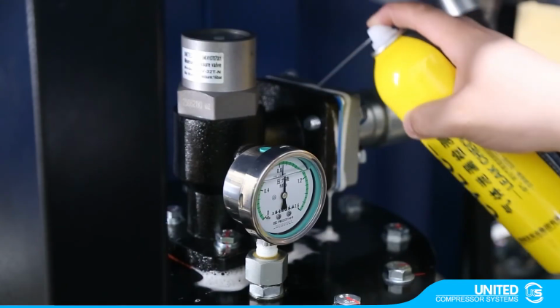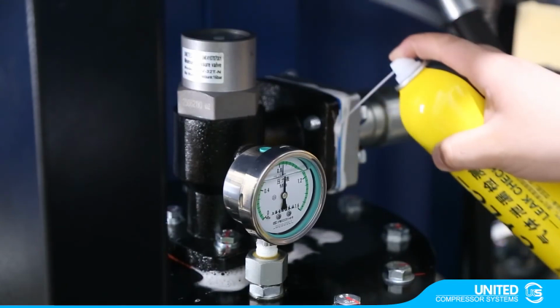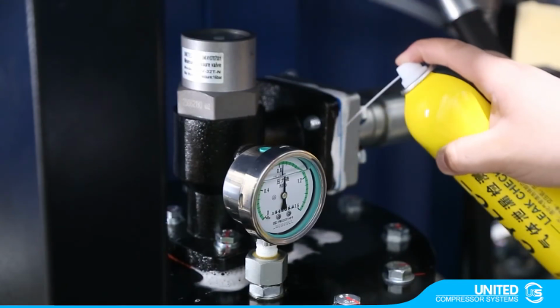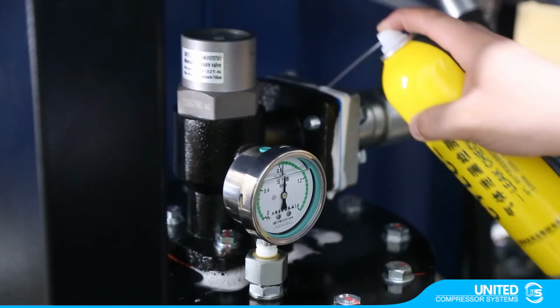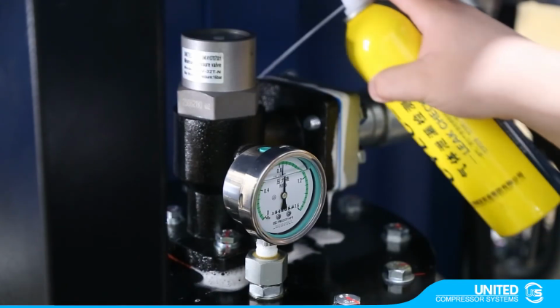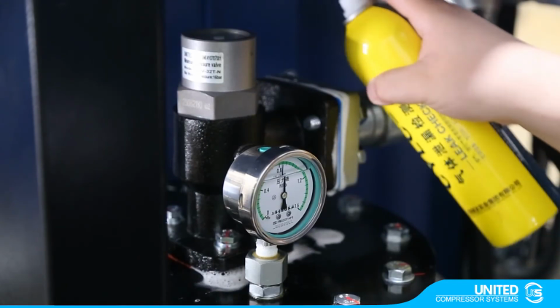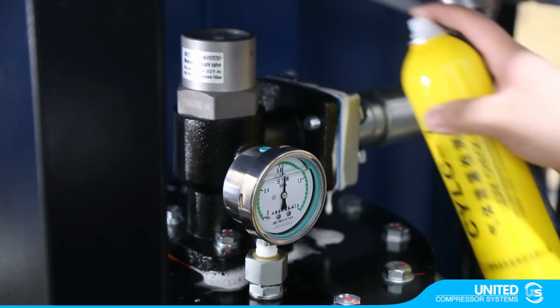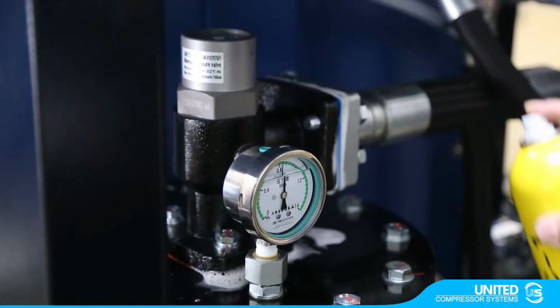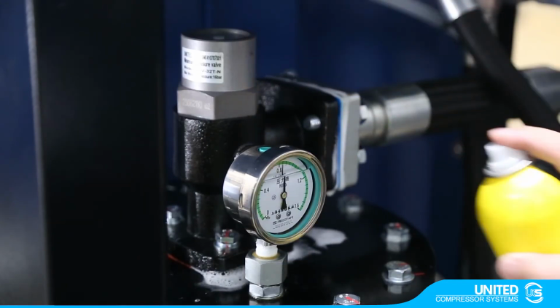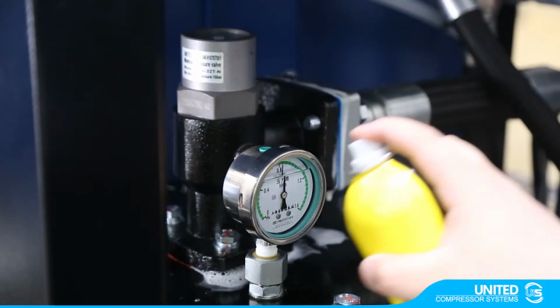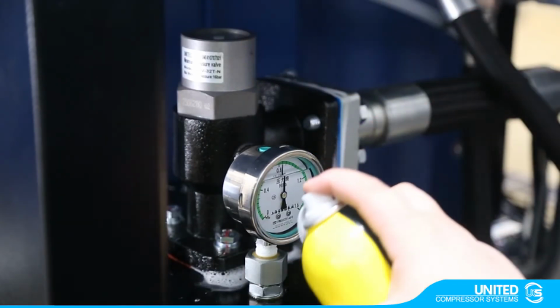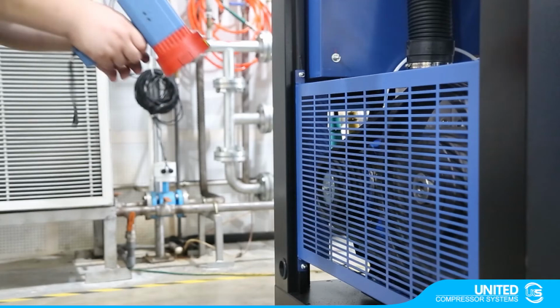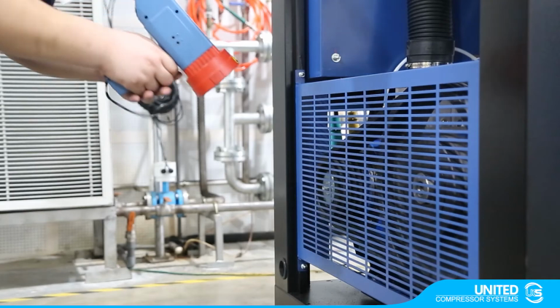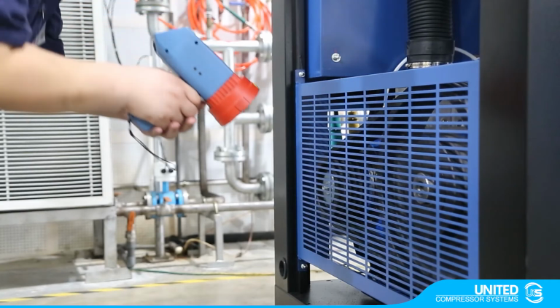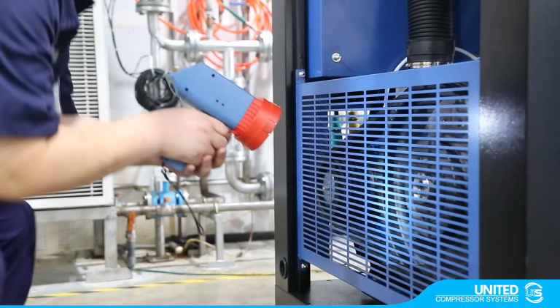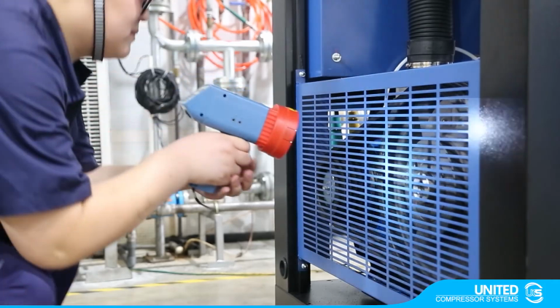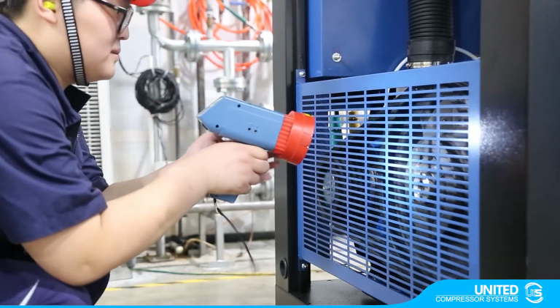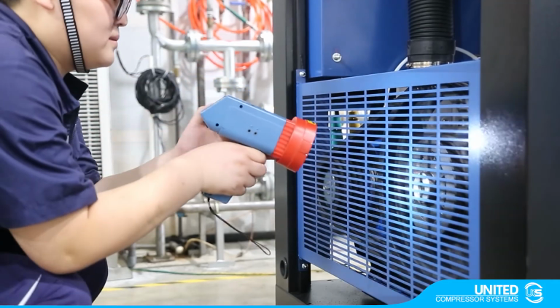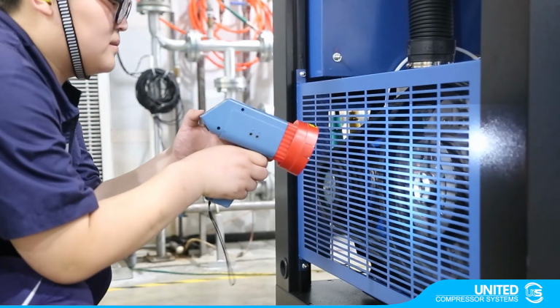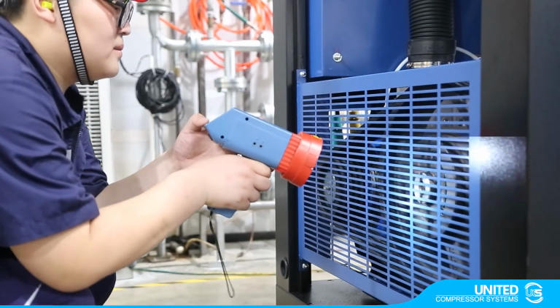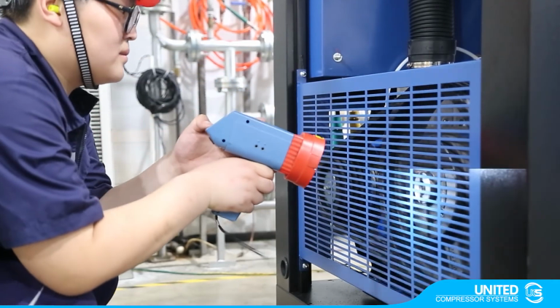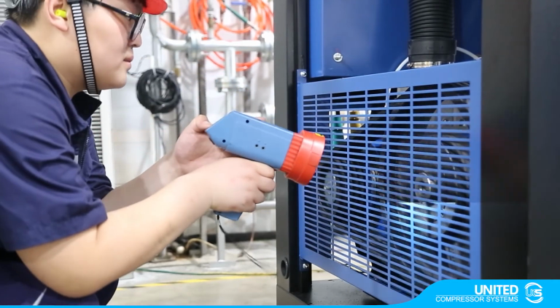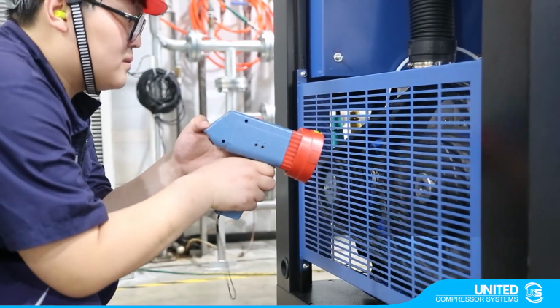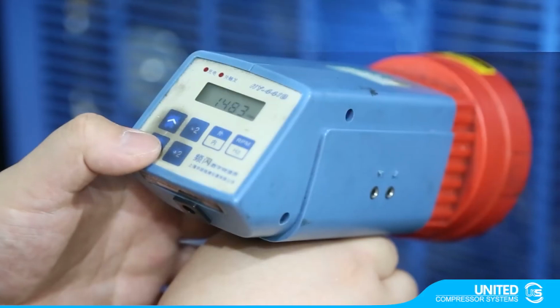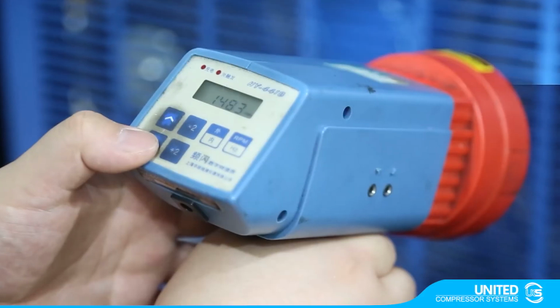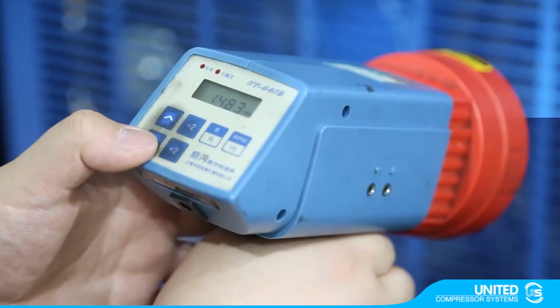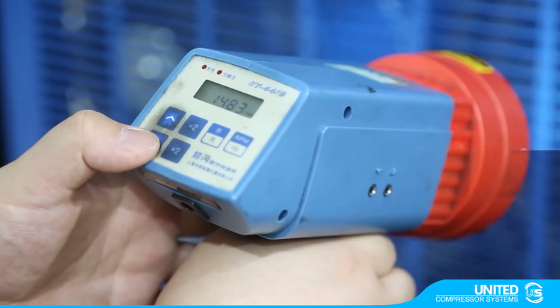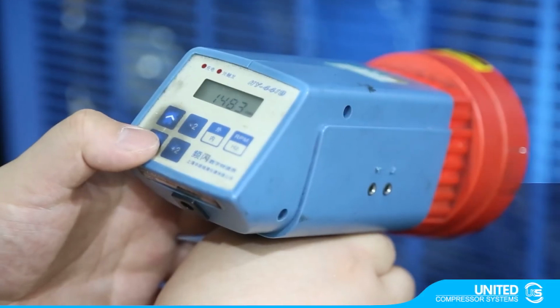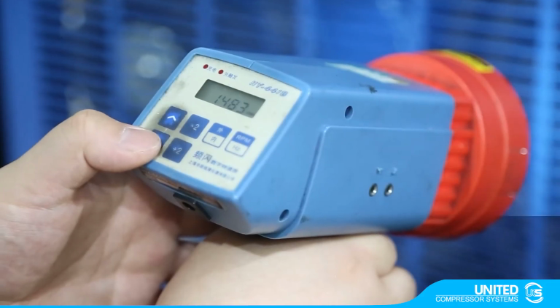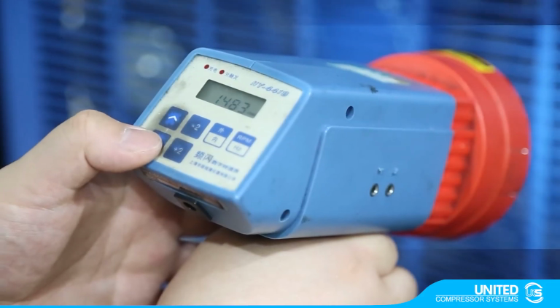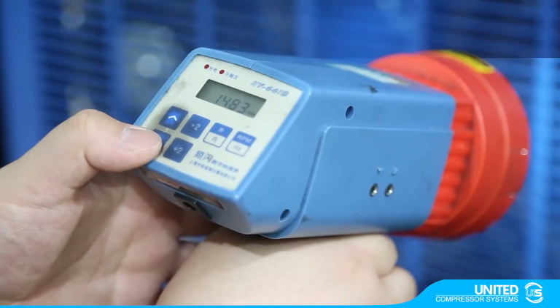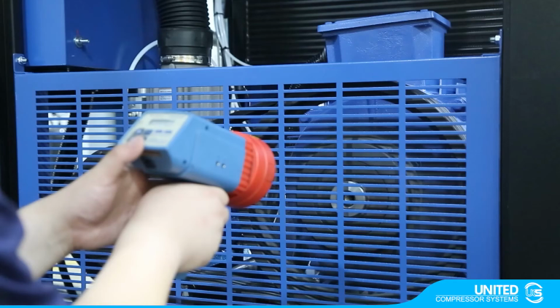Before delivery, we also test all functions of the controller, and the operating voltage and current.